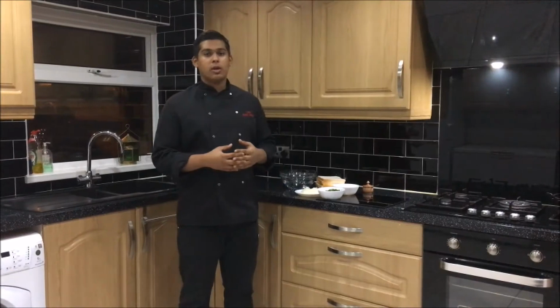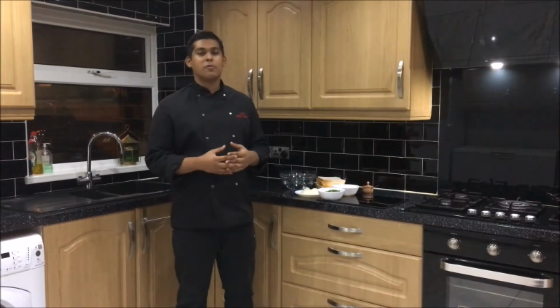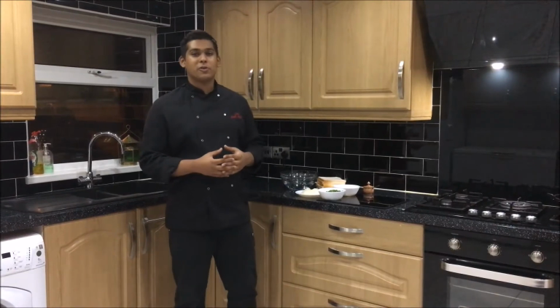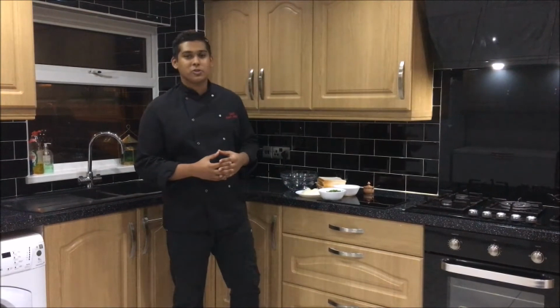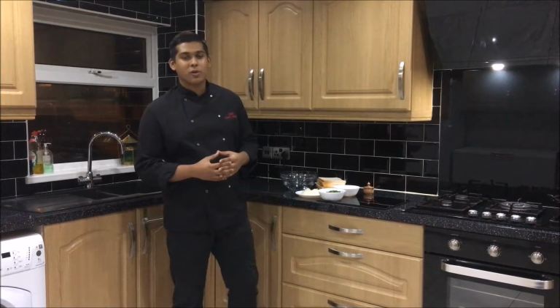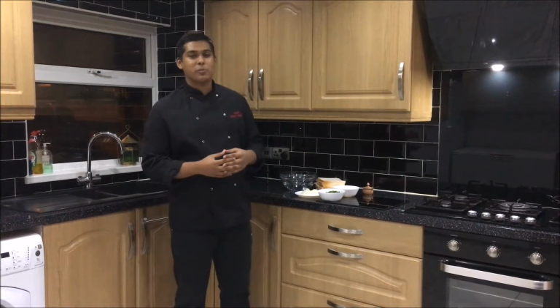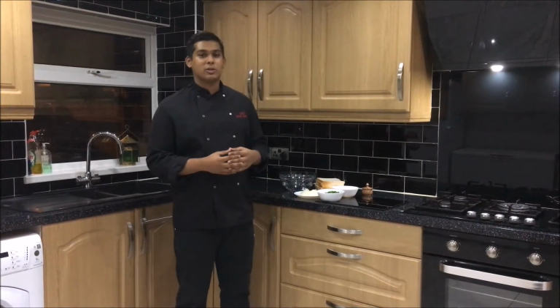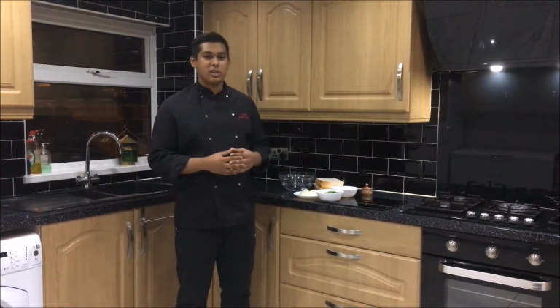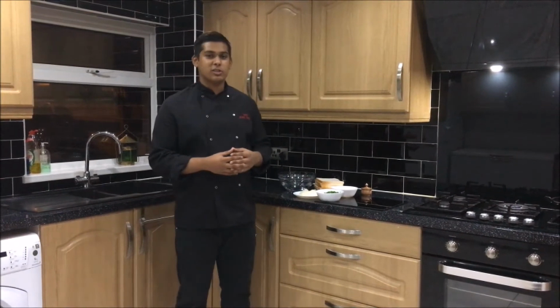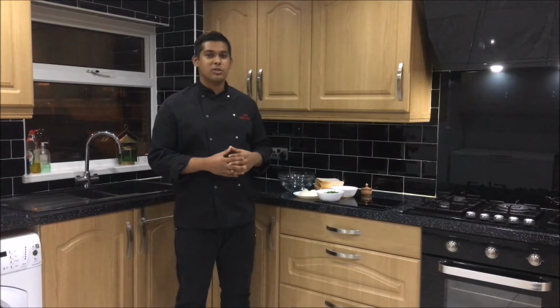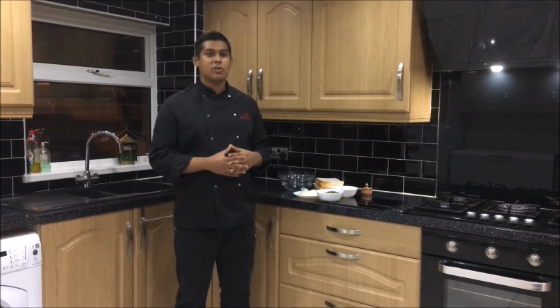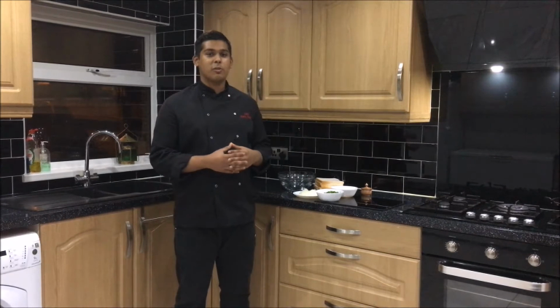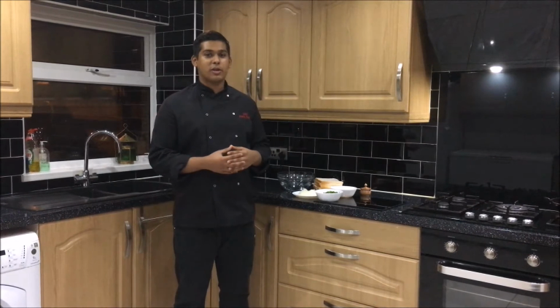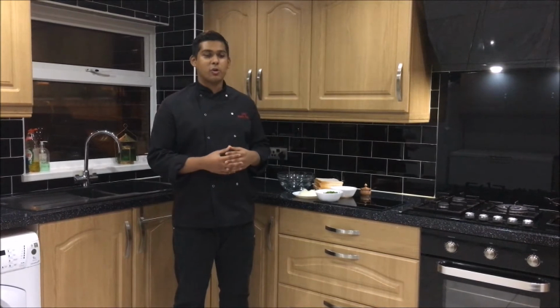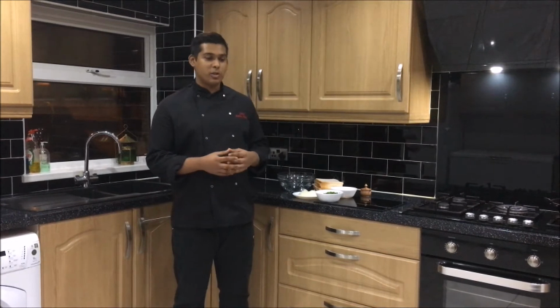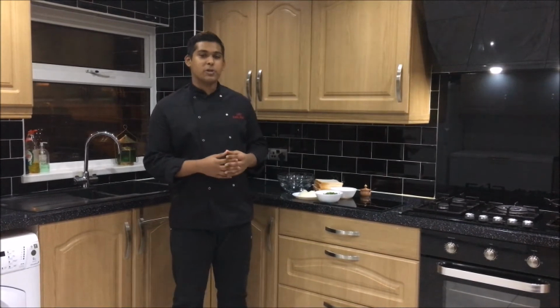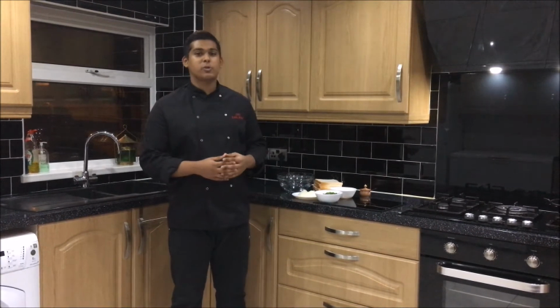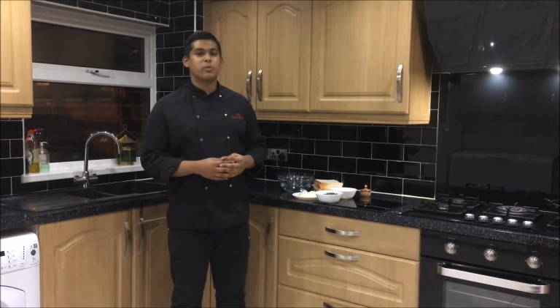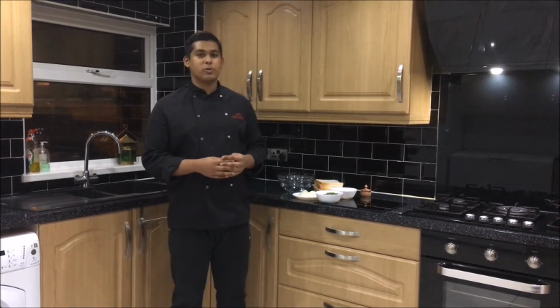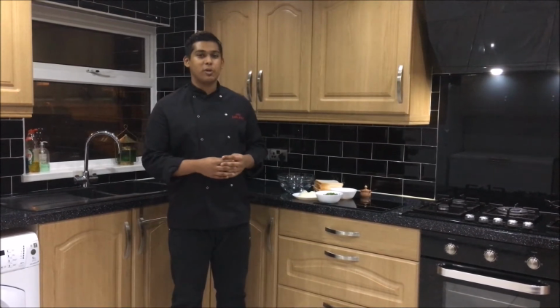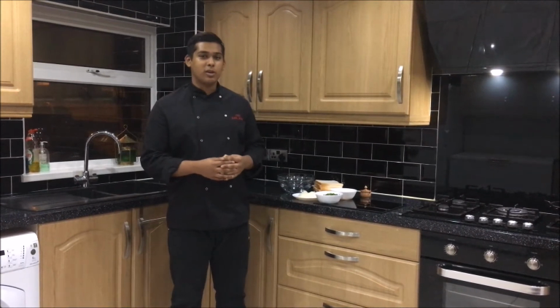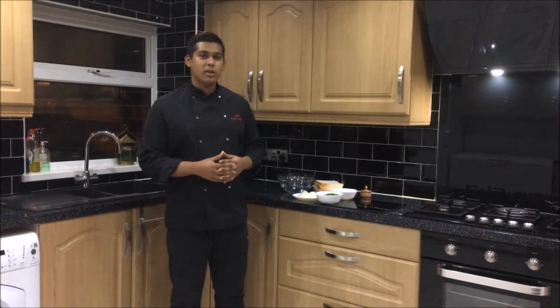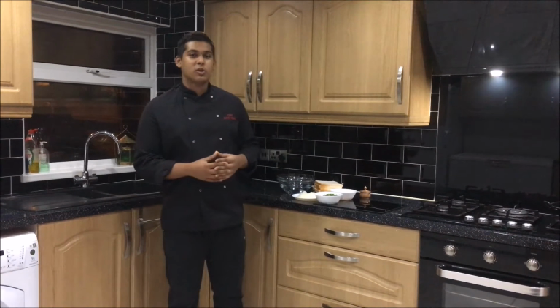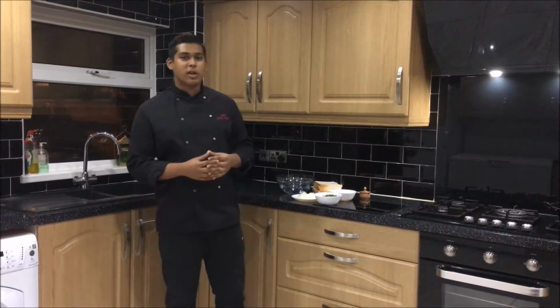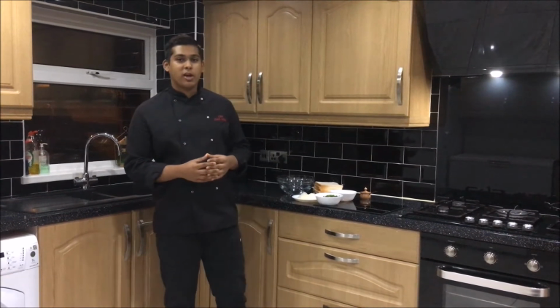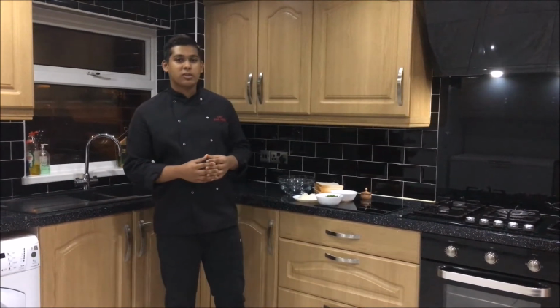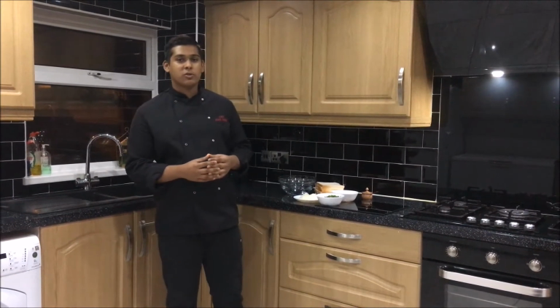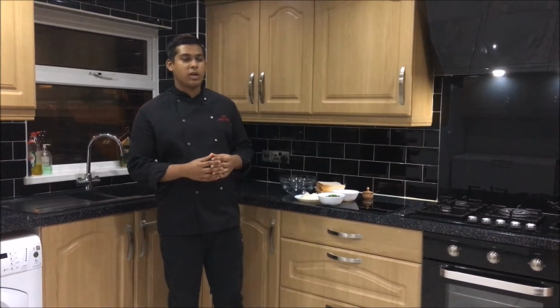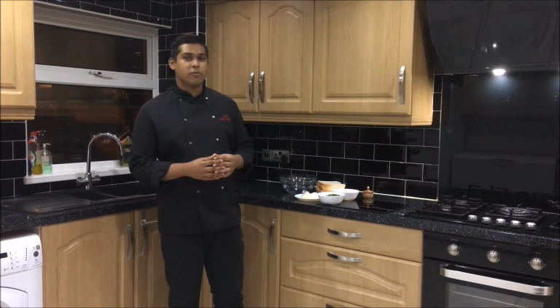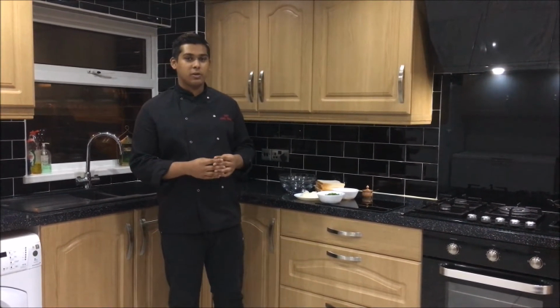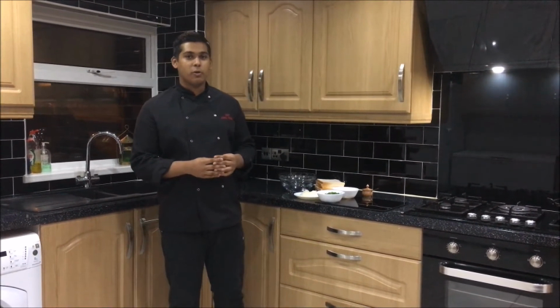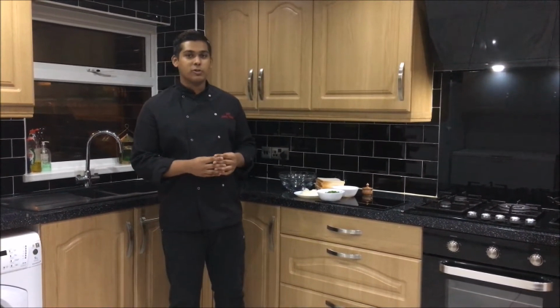Hello viewers, welcome back to Zia's Kitchen. Today I'll be making a homemade special which my mum used to make. It's called egg fried balls.